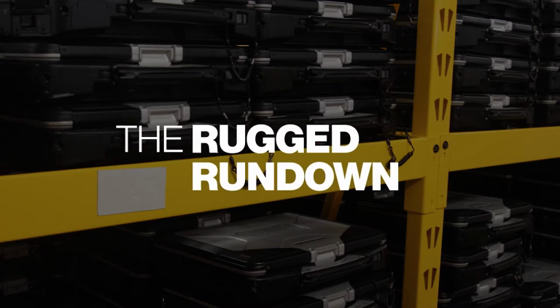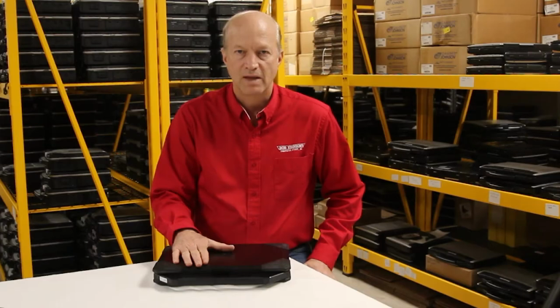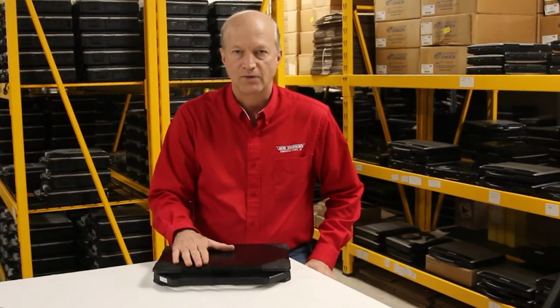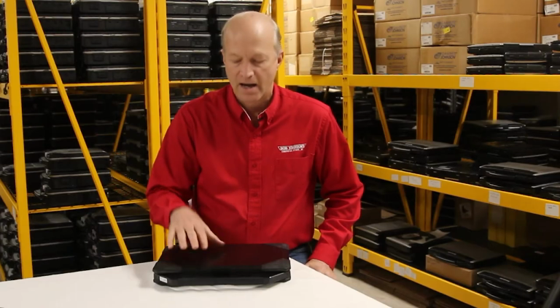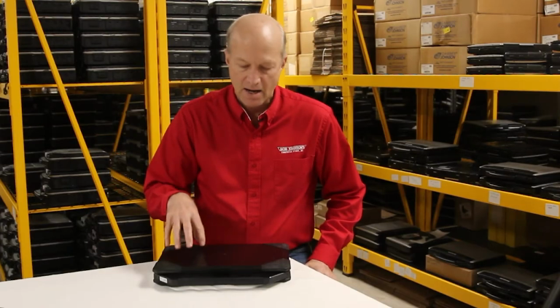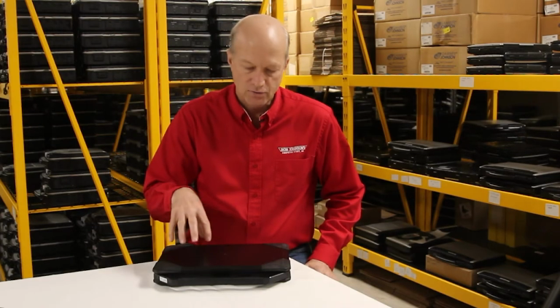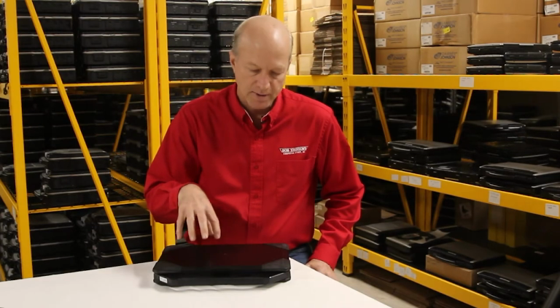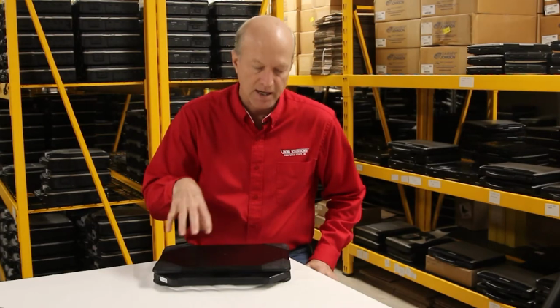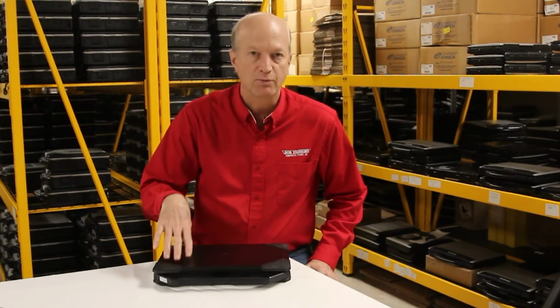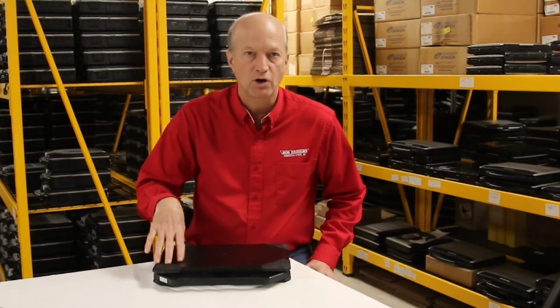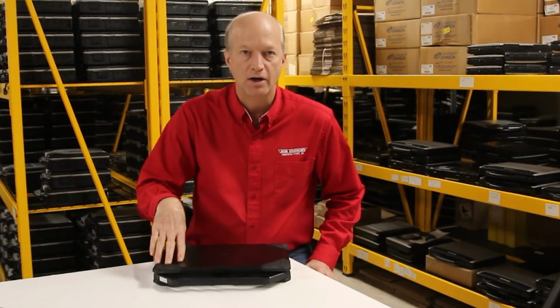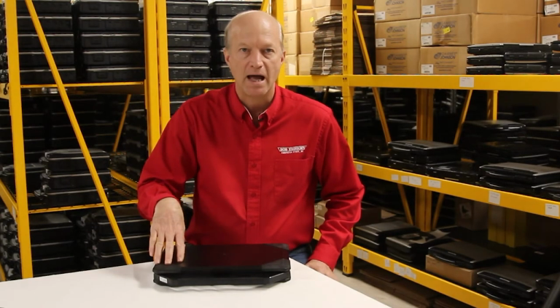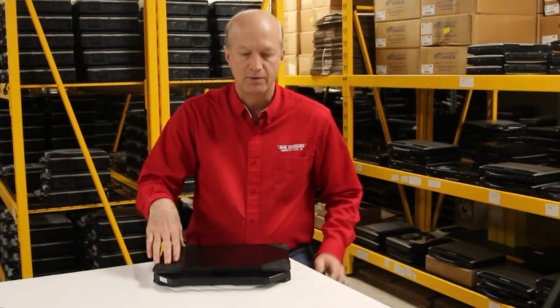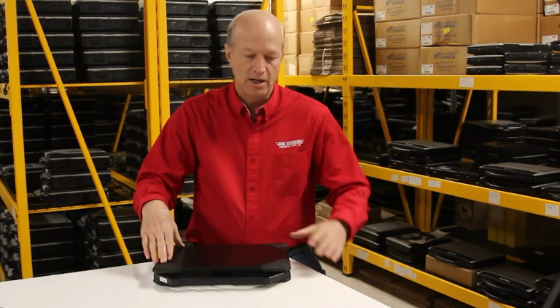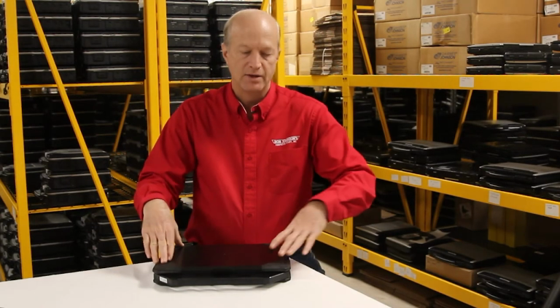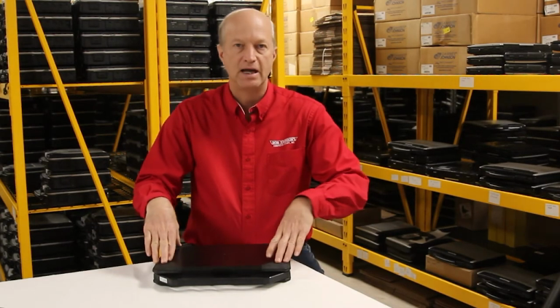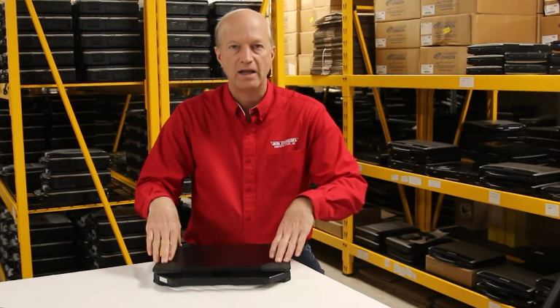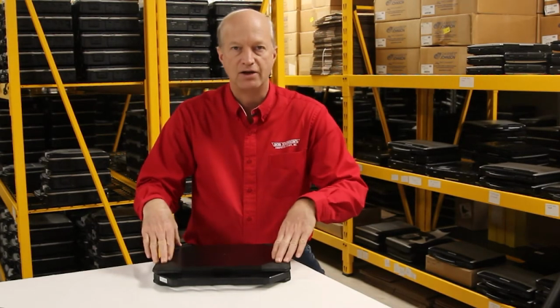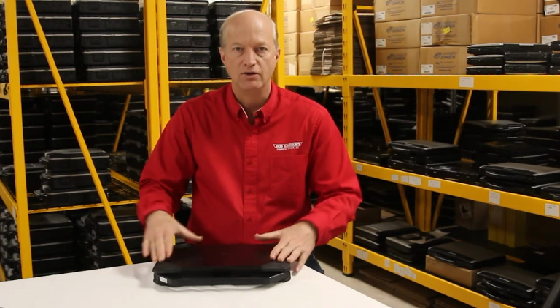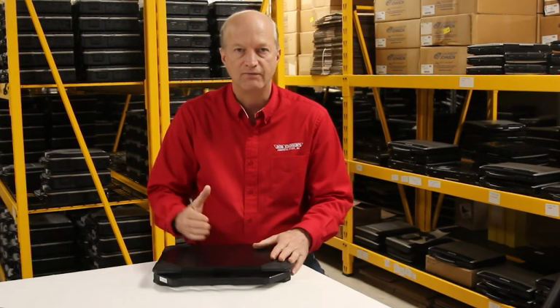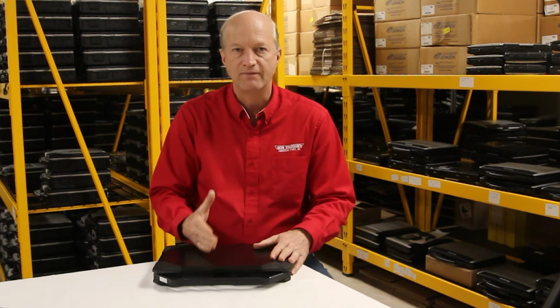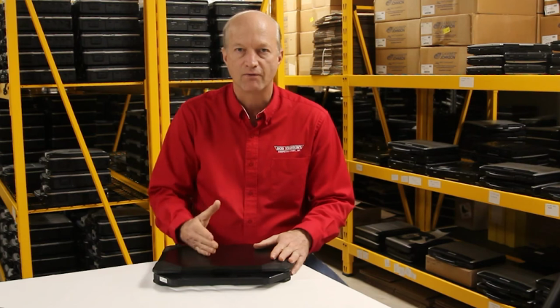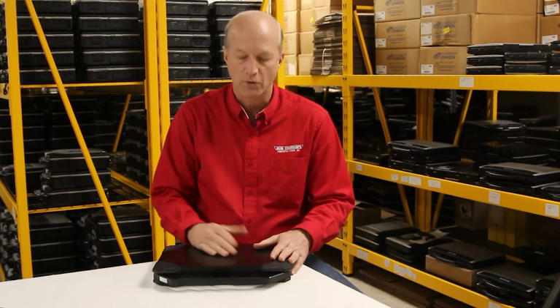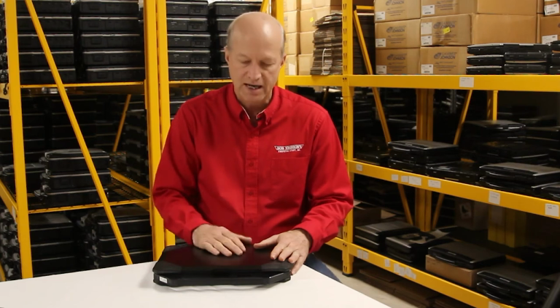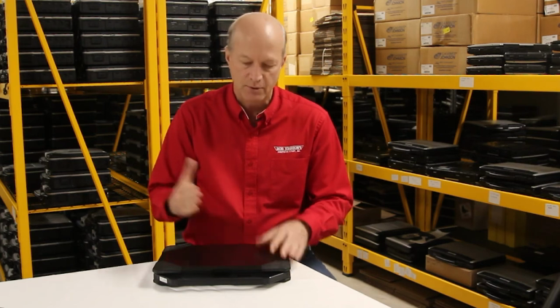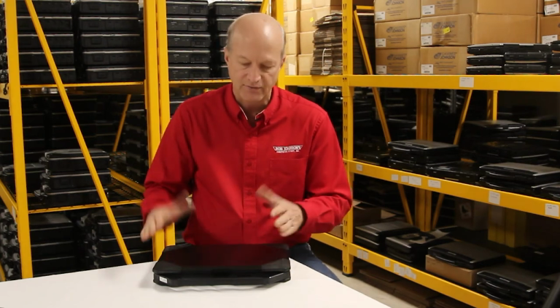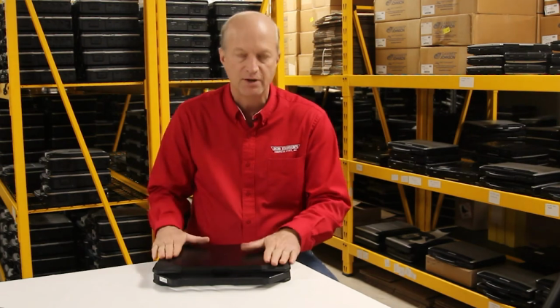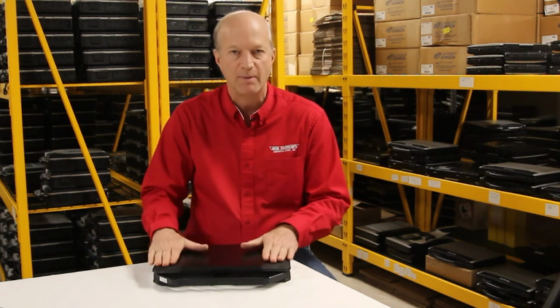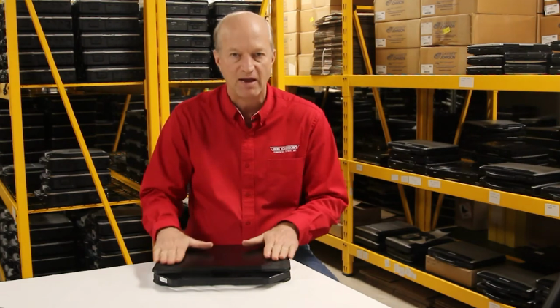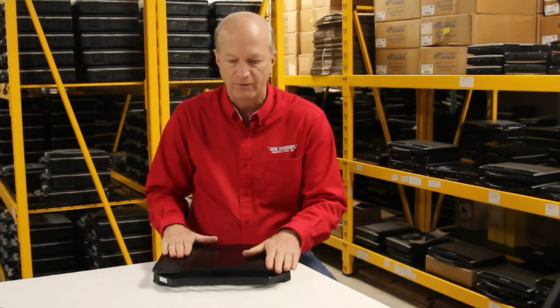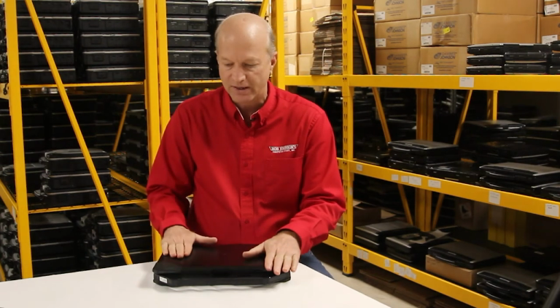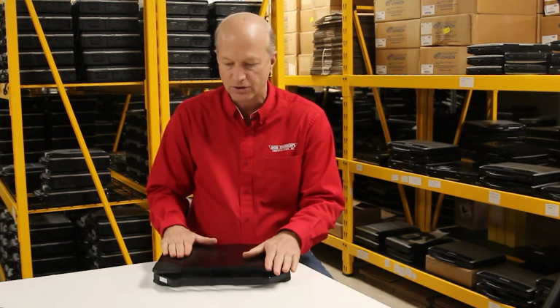Thanks for hanging out with me guys. Today we're talking about the Dell Latitude 5414 and we're going to go over some of my favorite features.